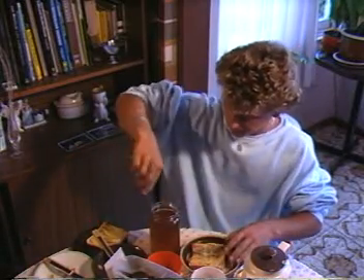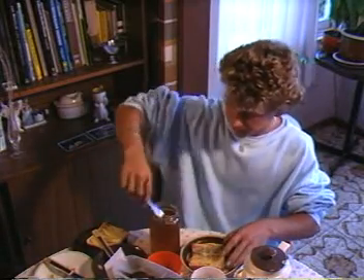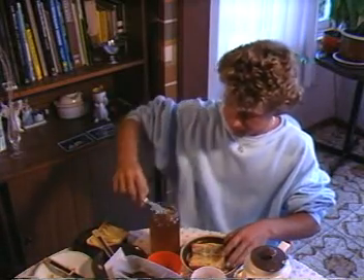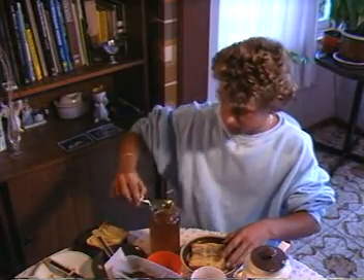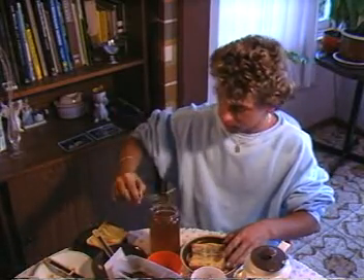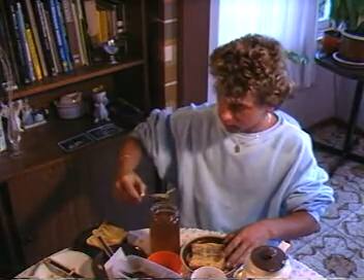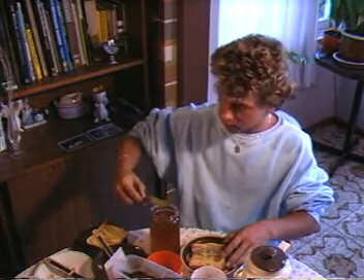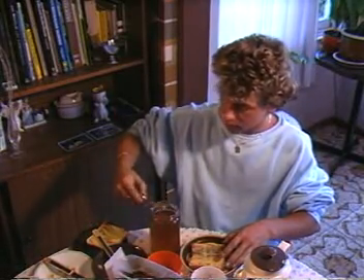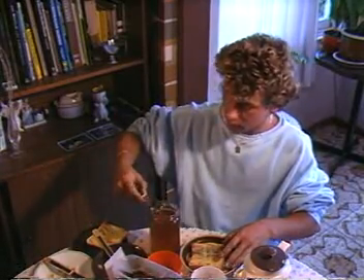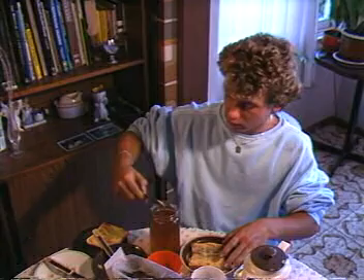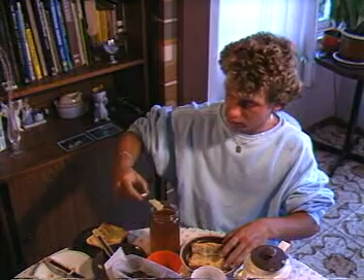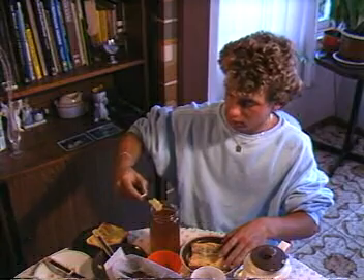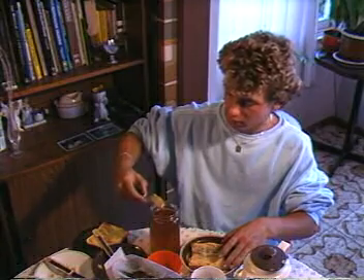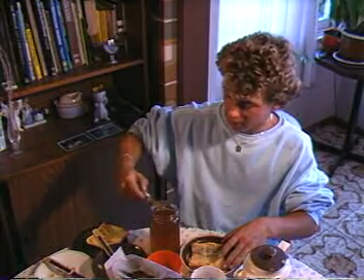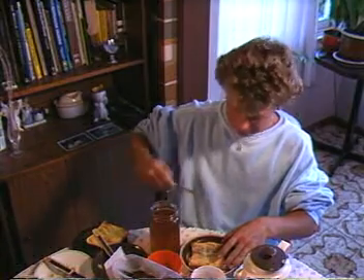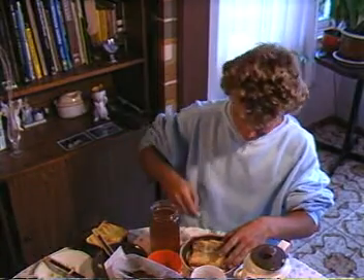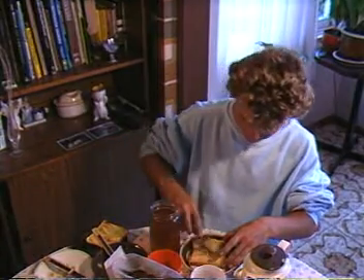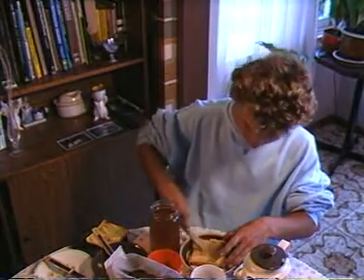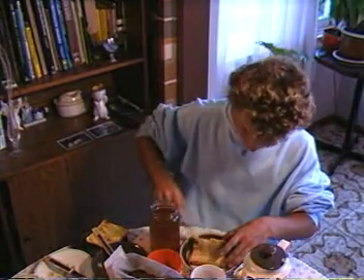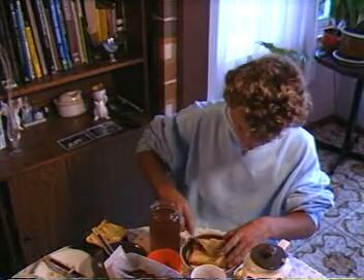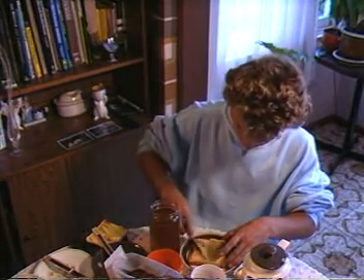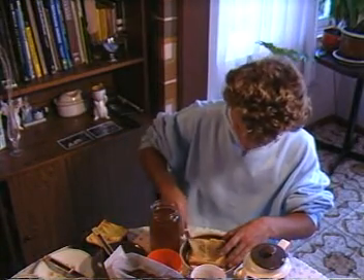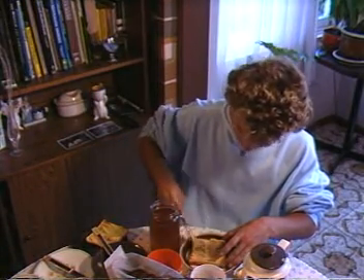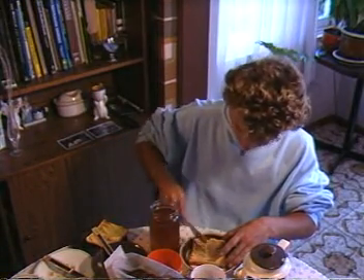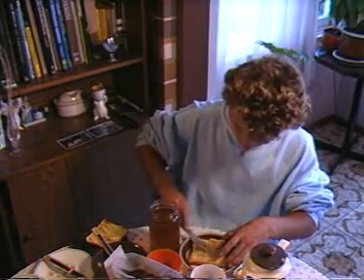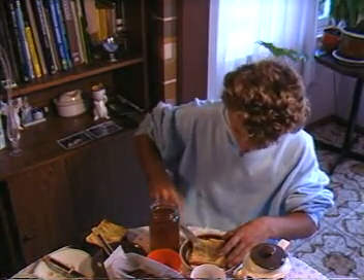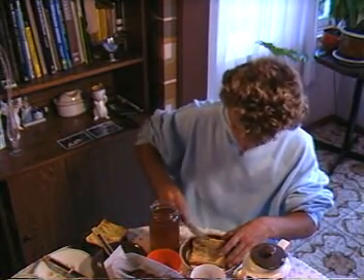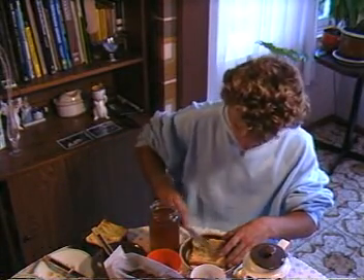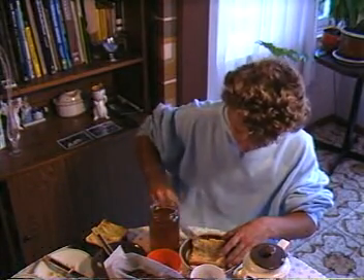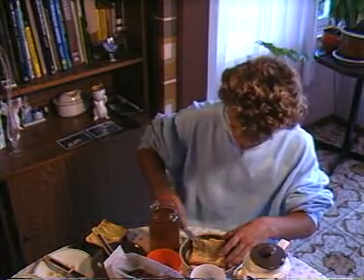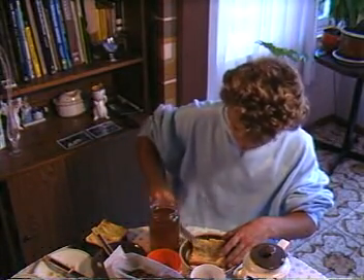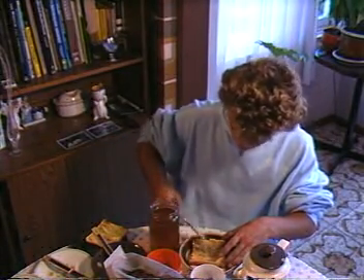The next time you spread your toast, think of all the work put in by the bees and bee keepers.